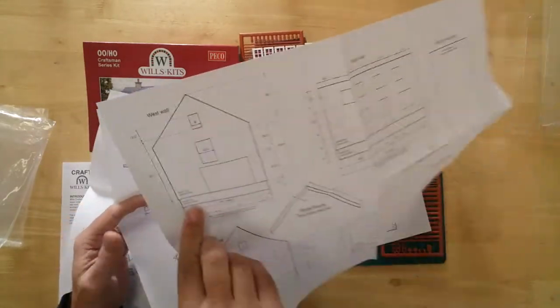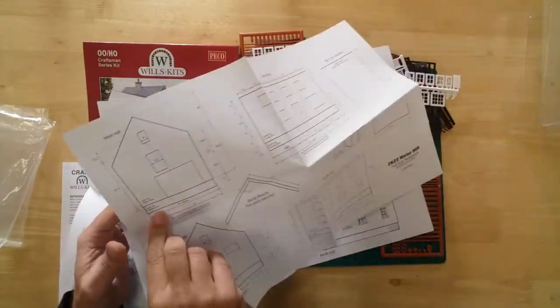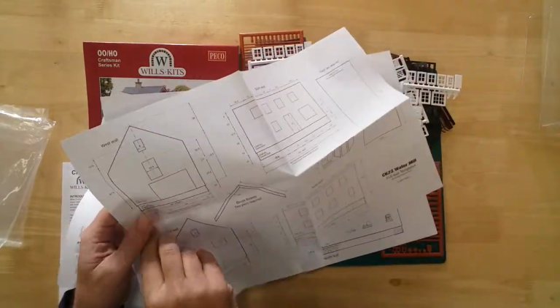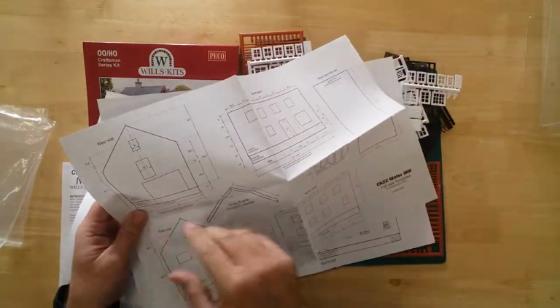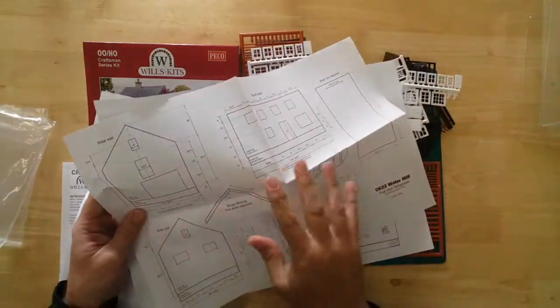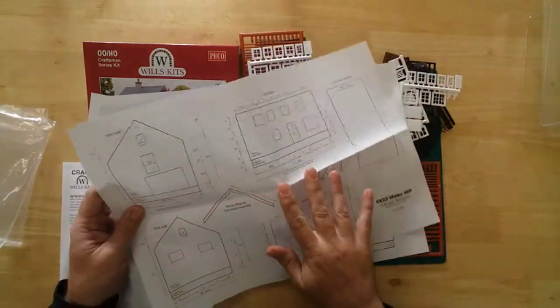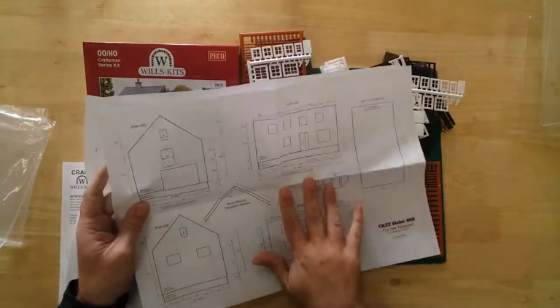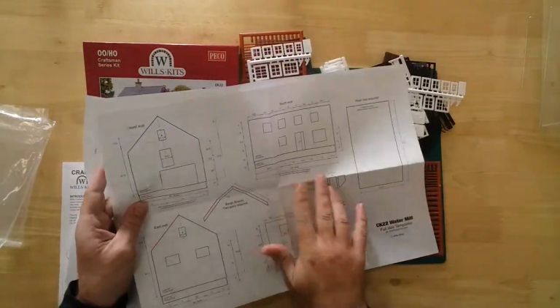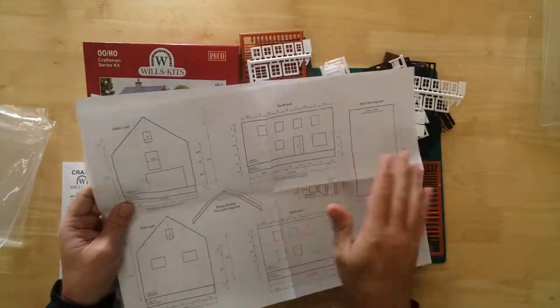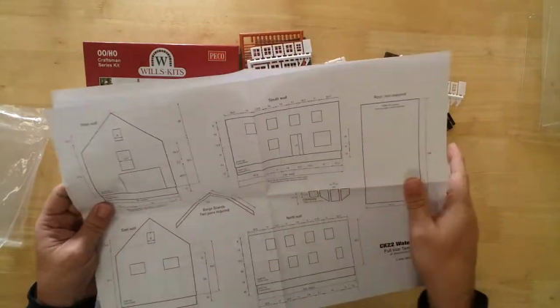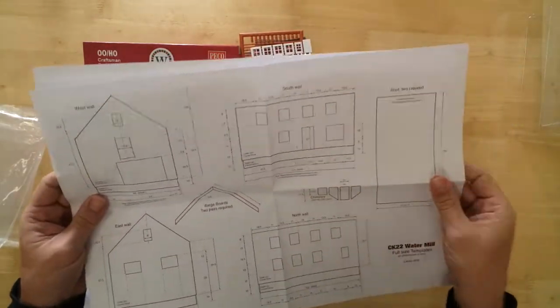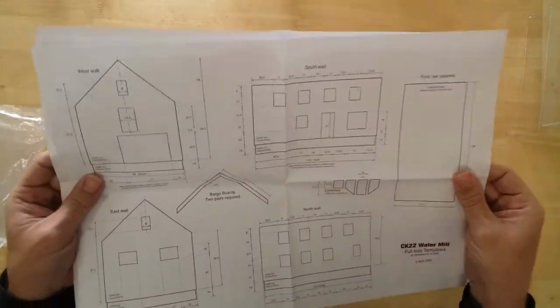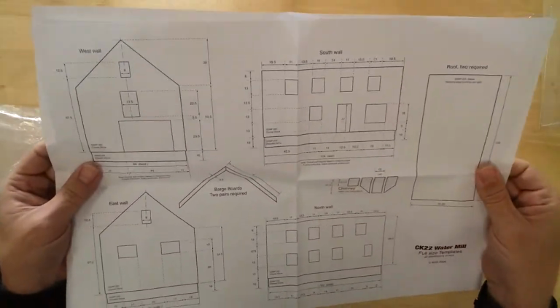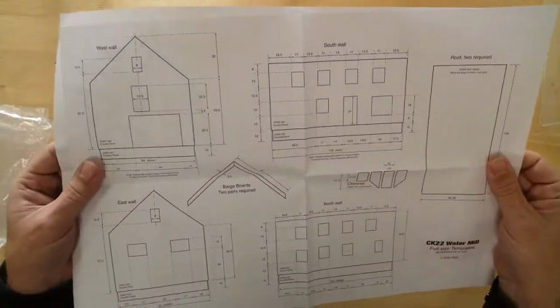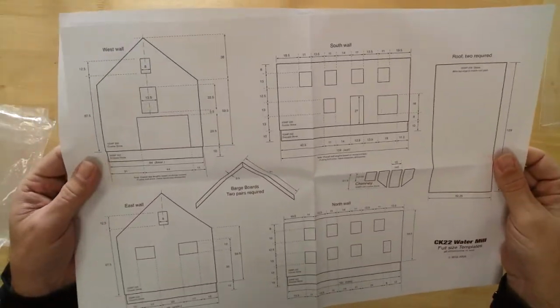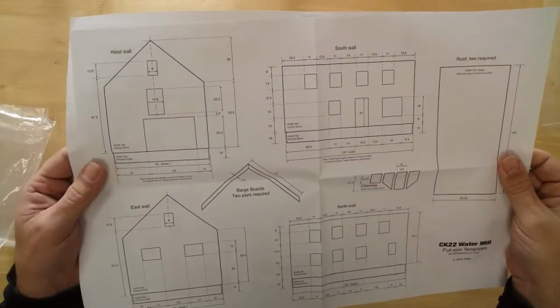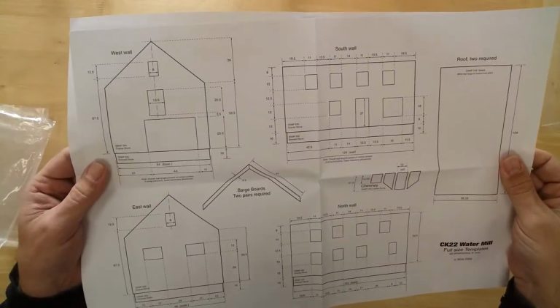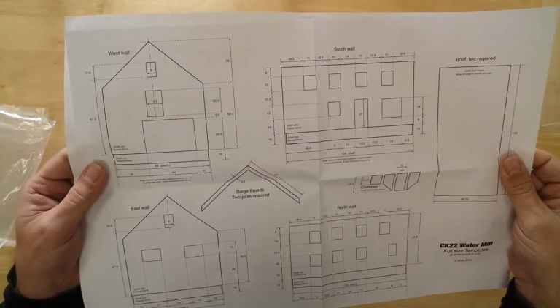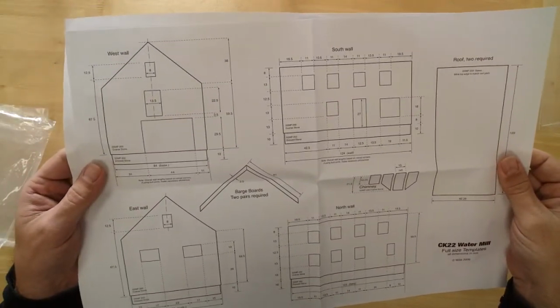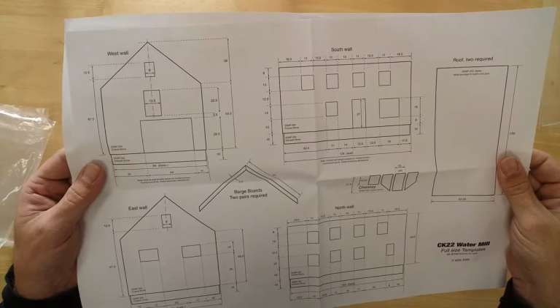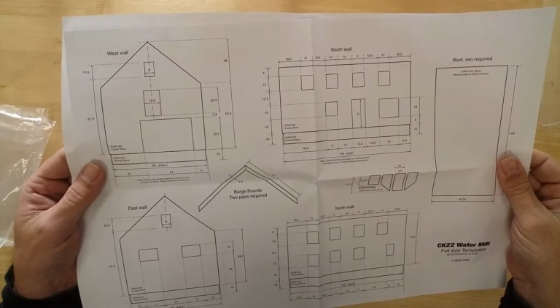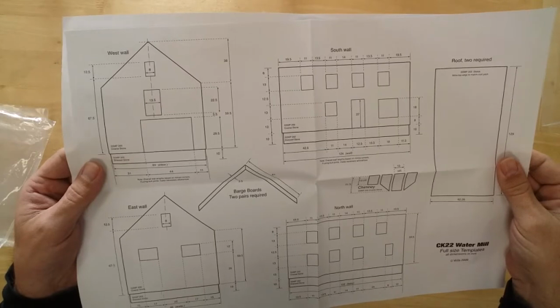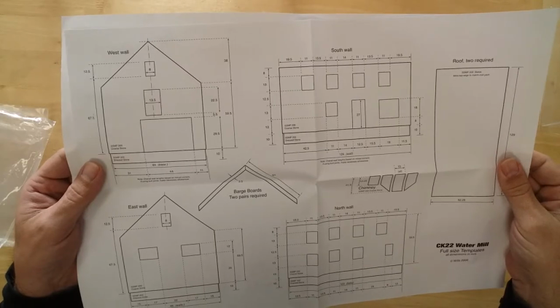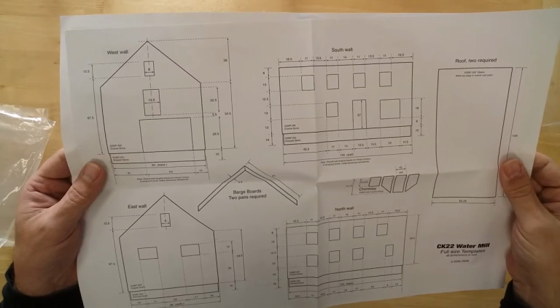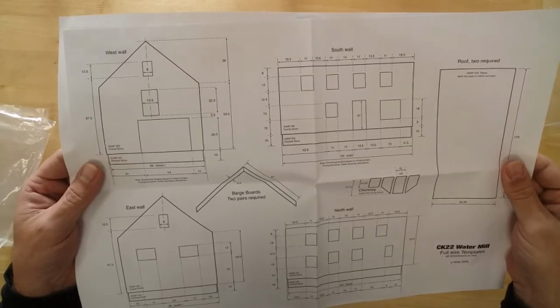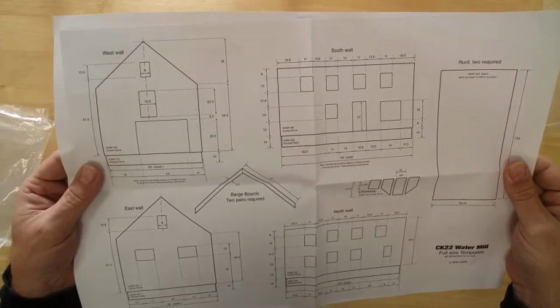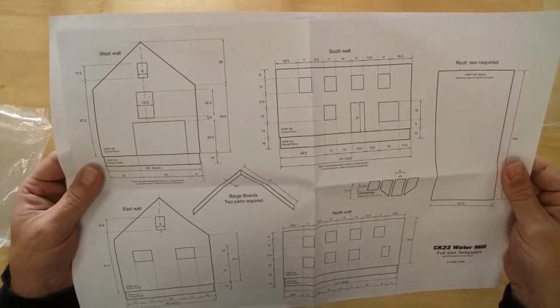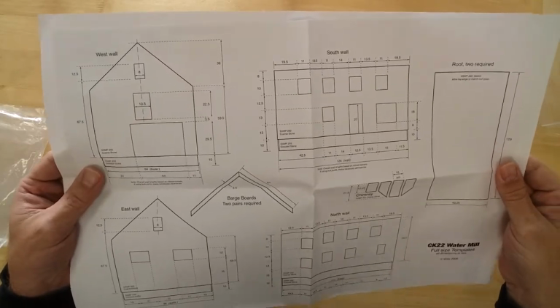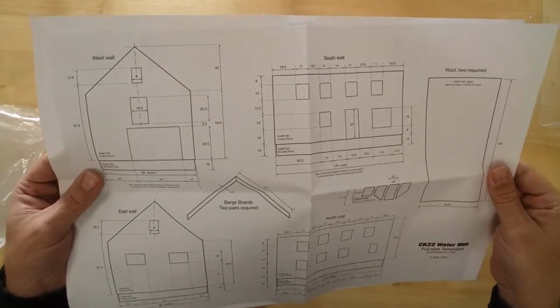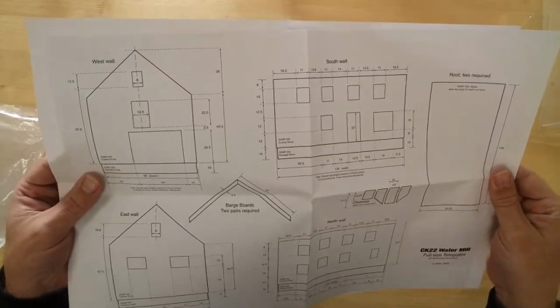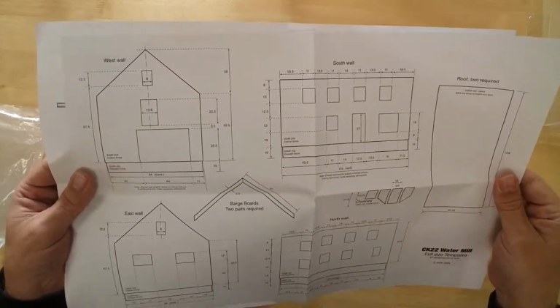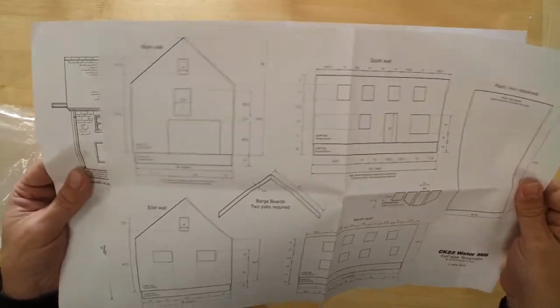Comprehensive instructions, drawings, and templates are included to help with the project.